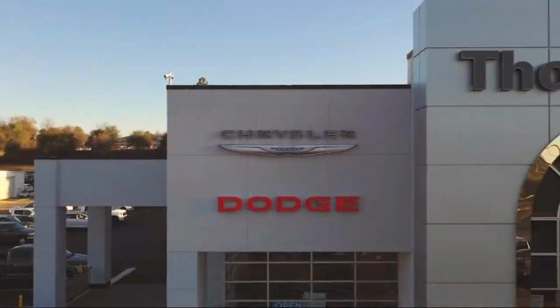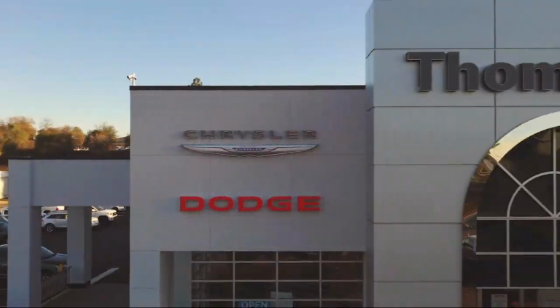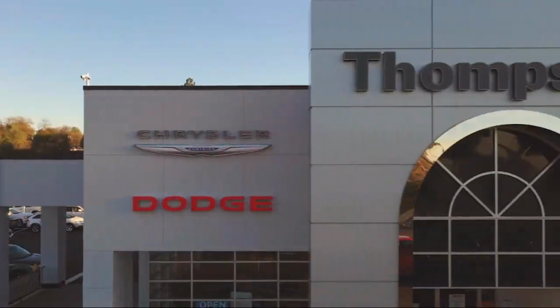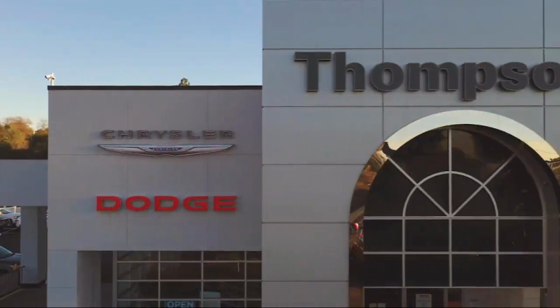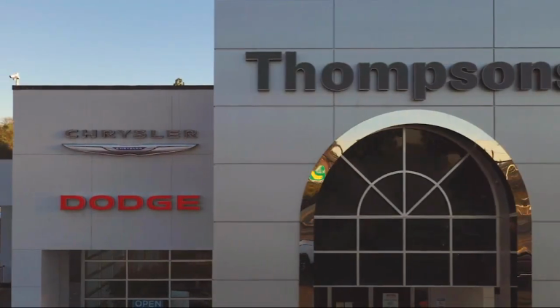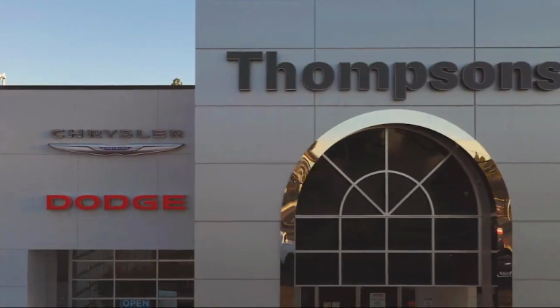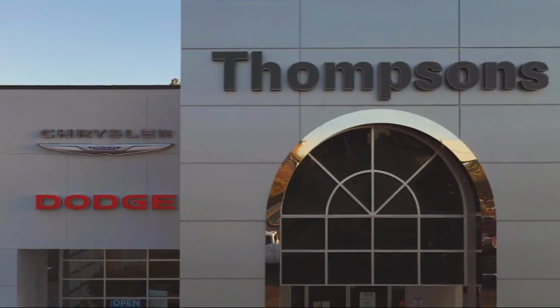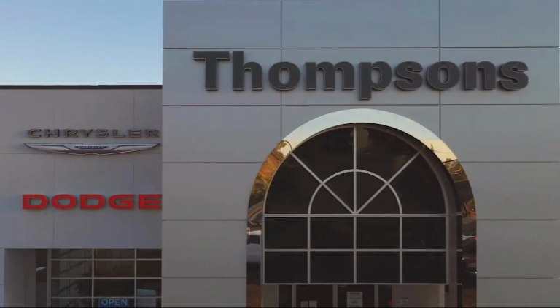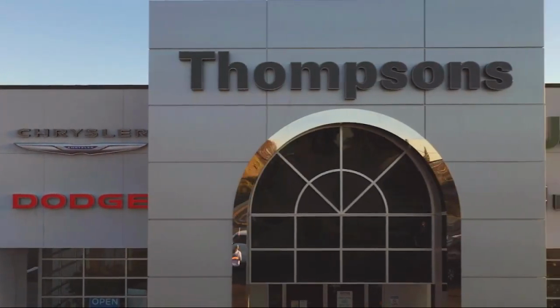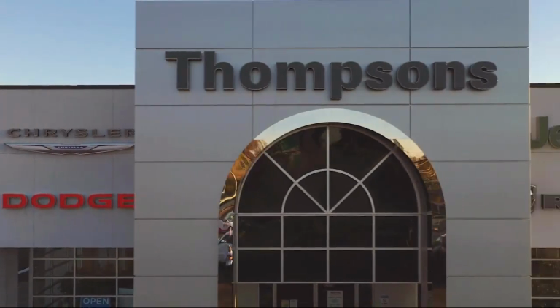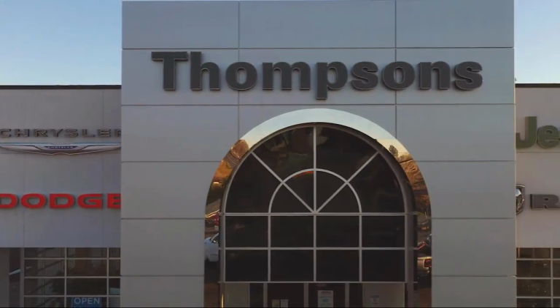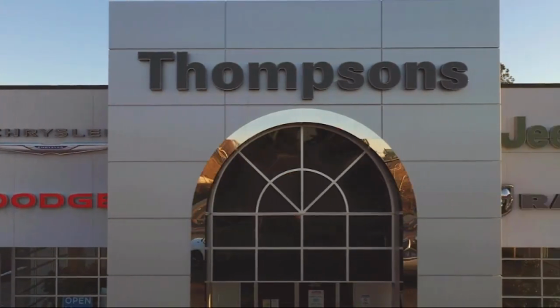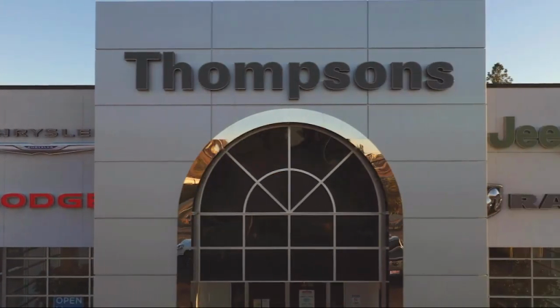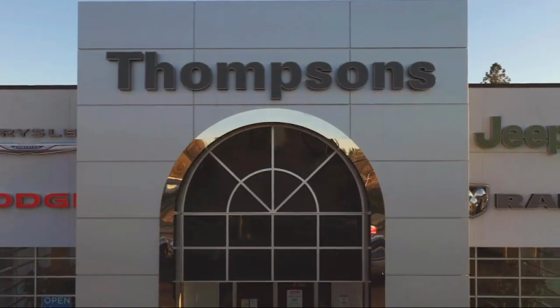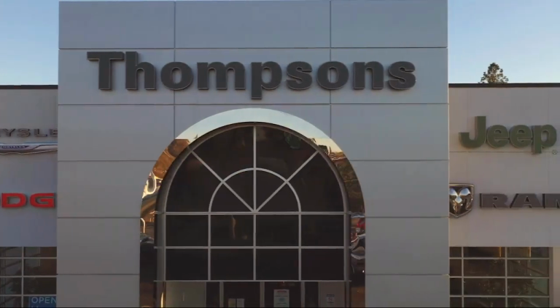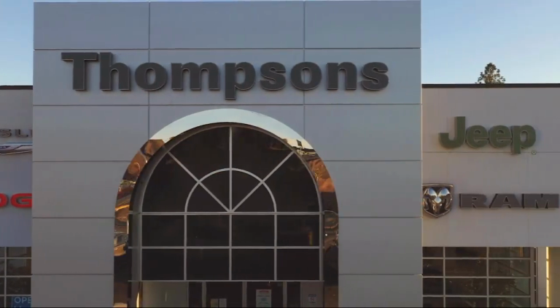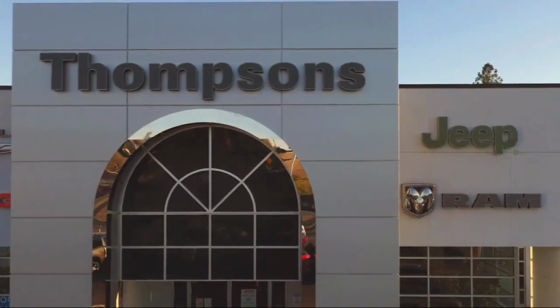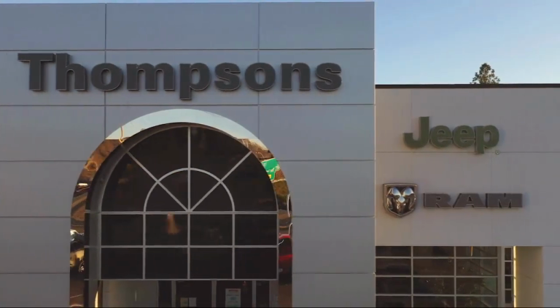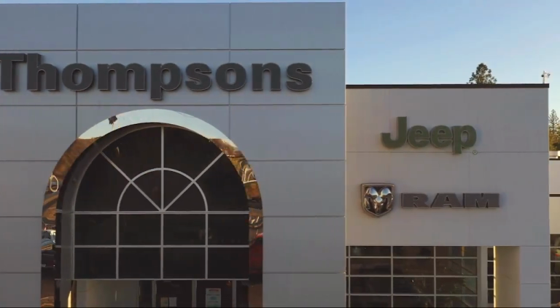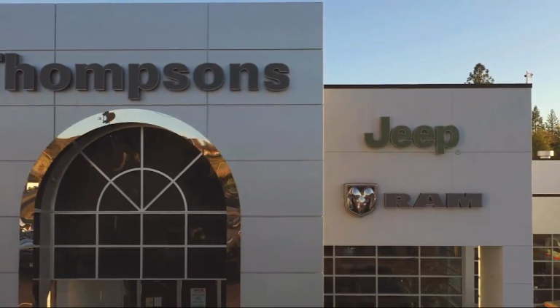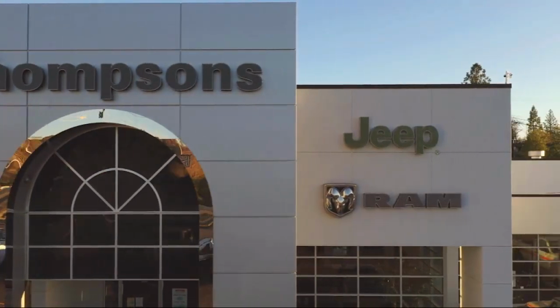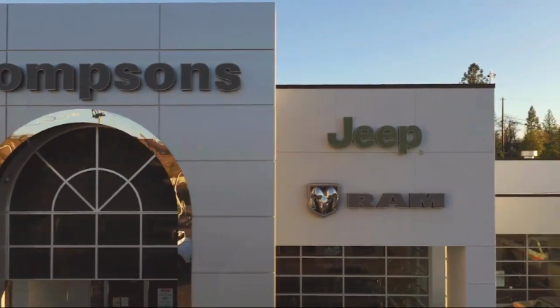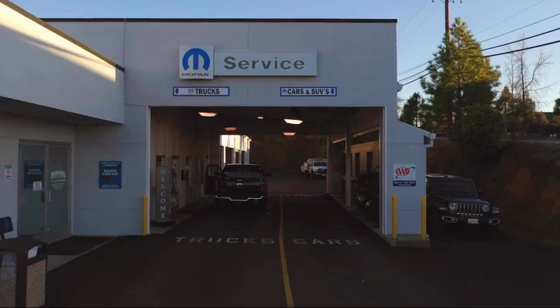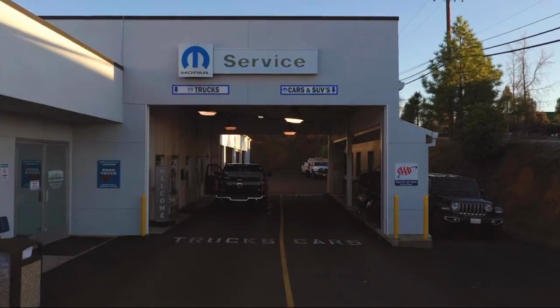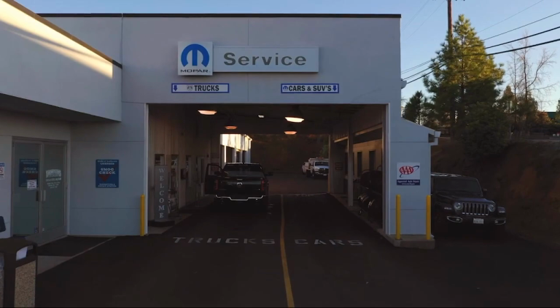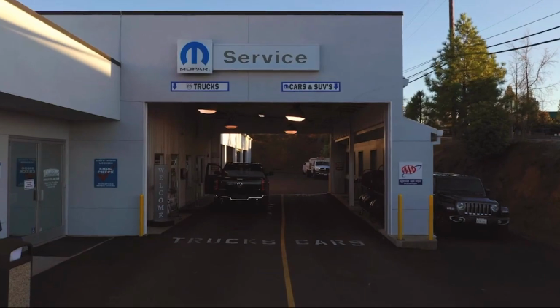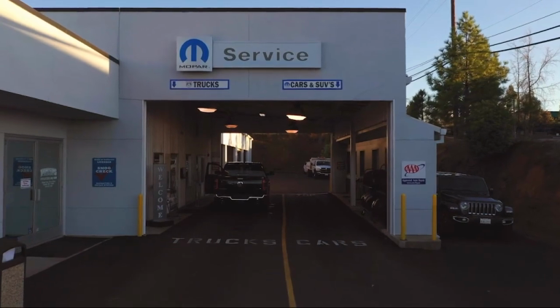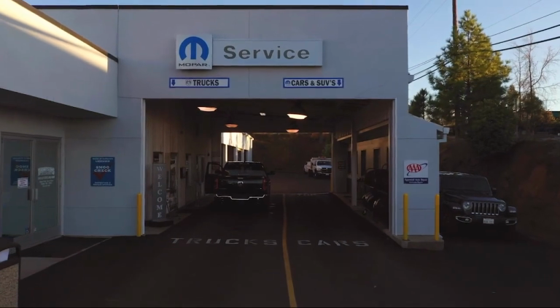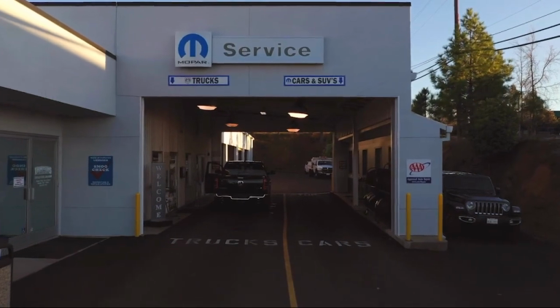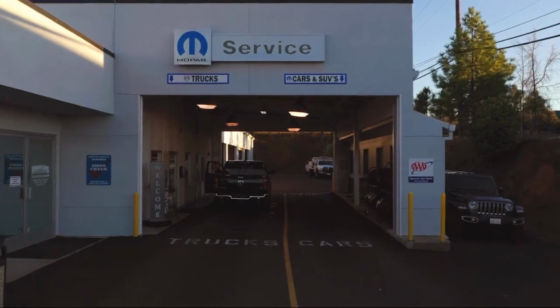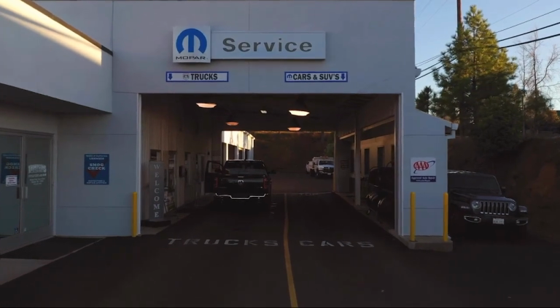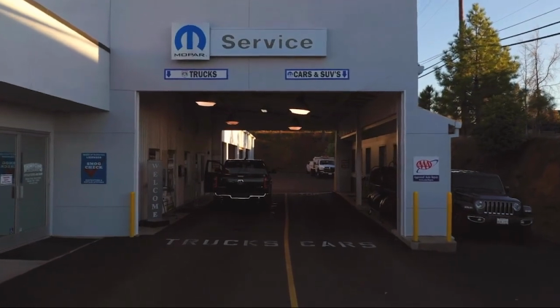So give us a chance to be part of your family today, and come visit us here at Thompson's Chrysler Dodge Jeep Ram.